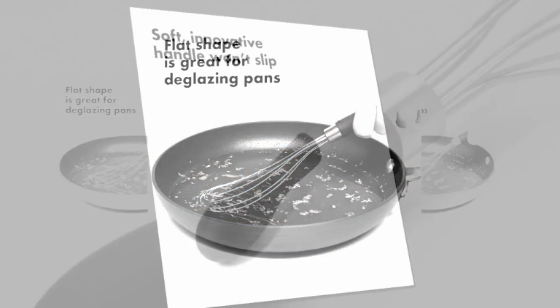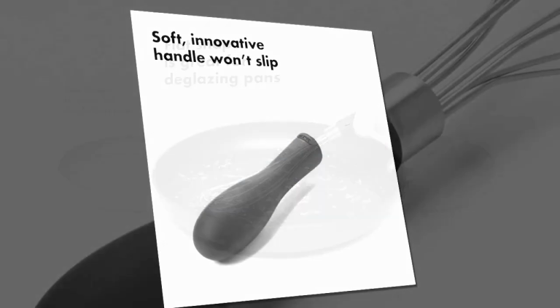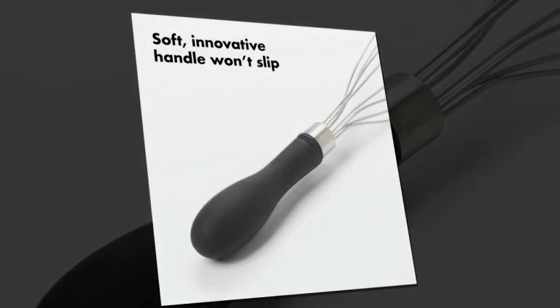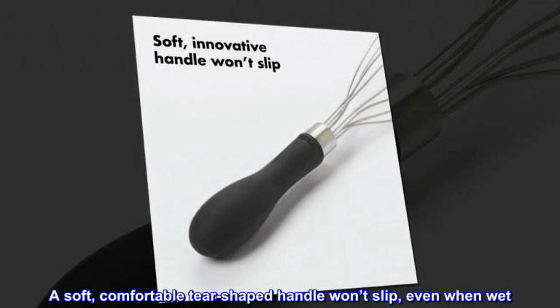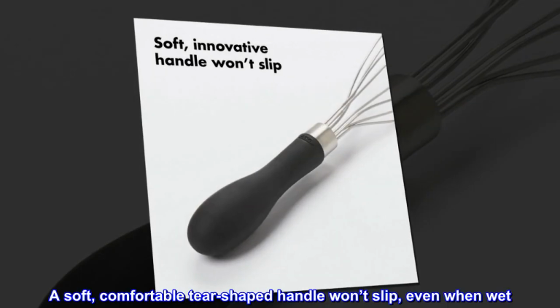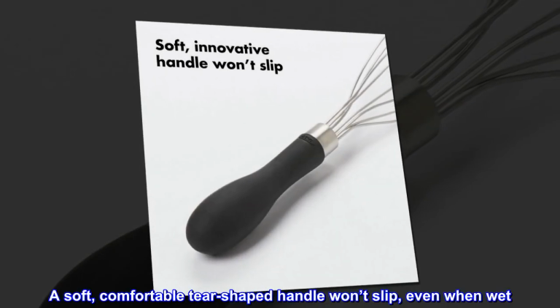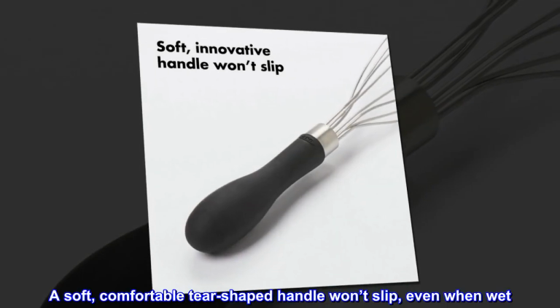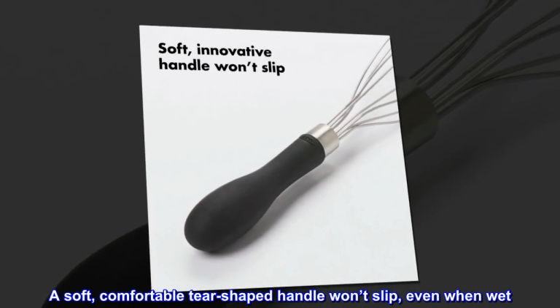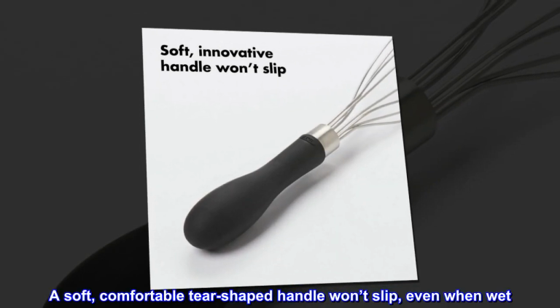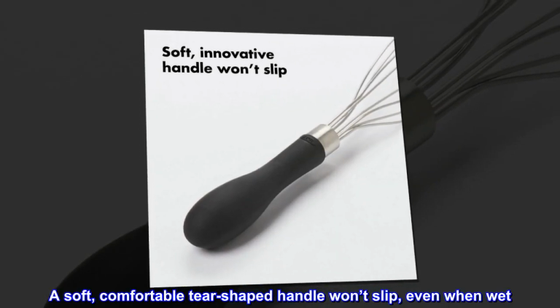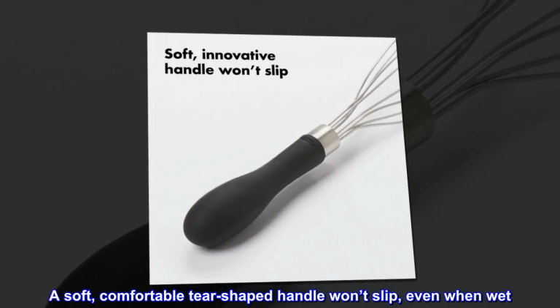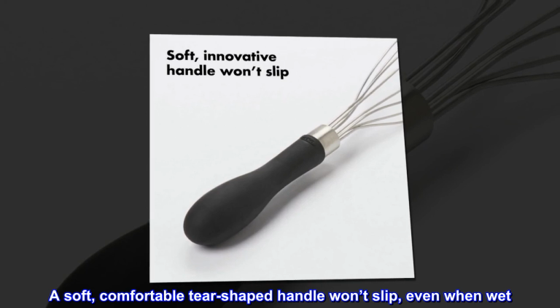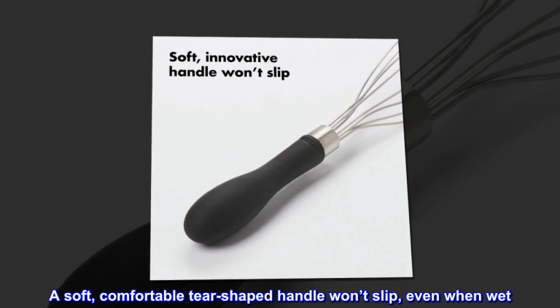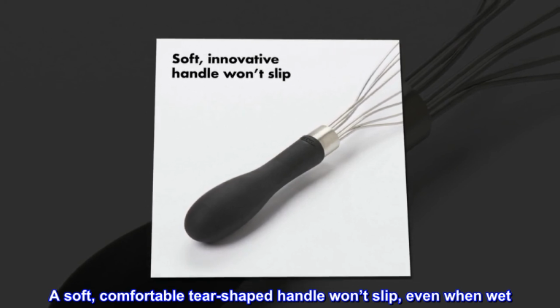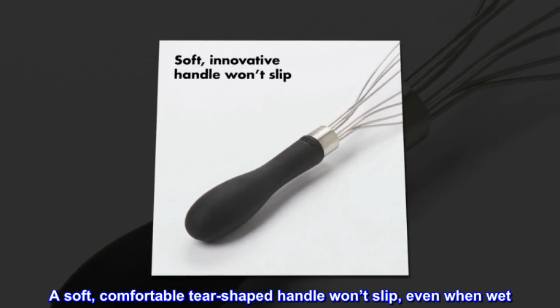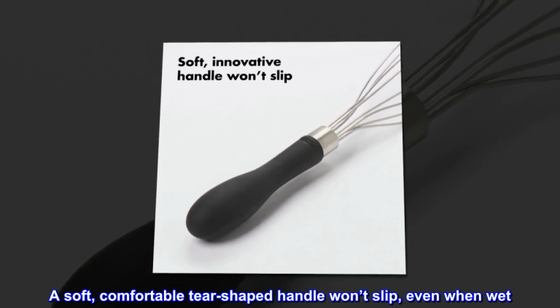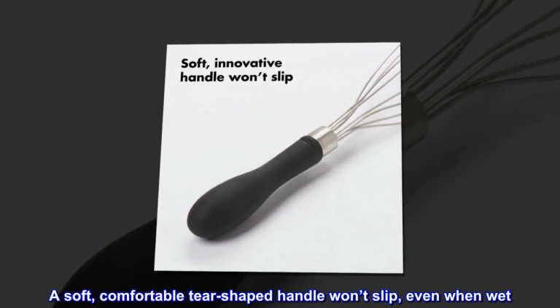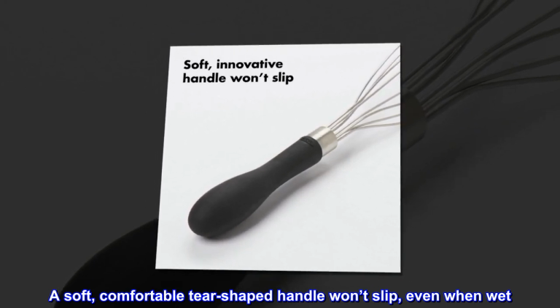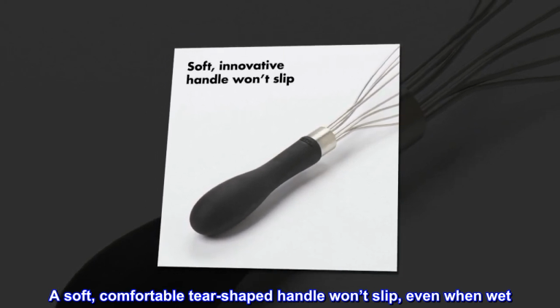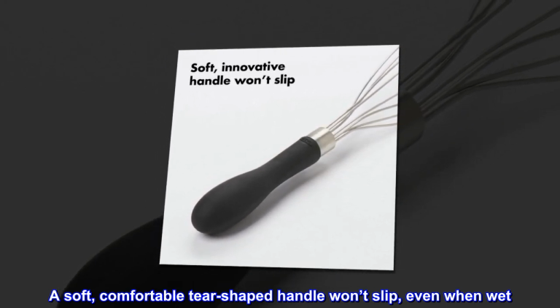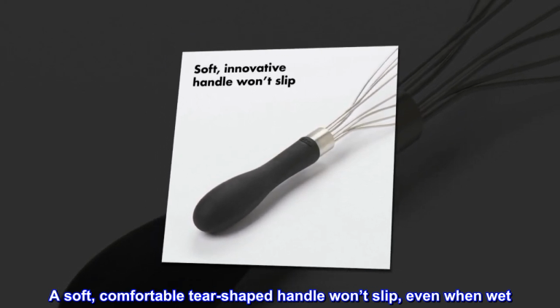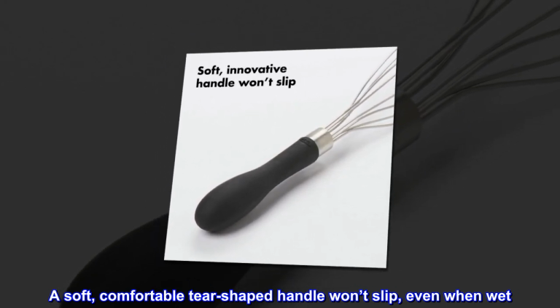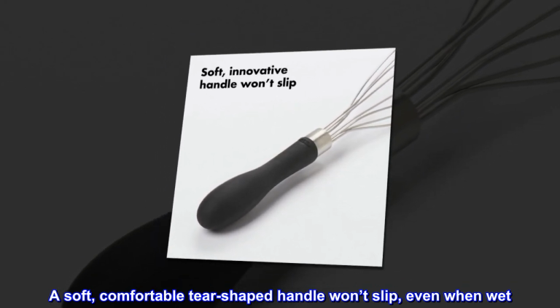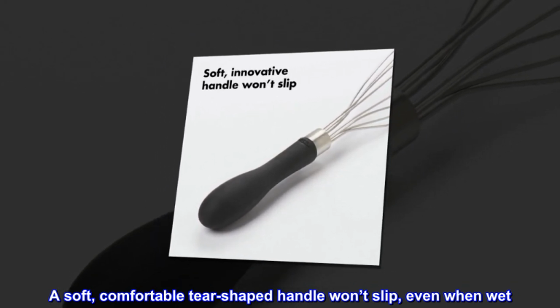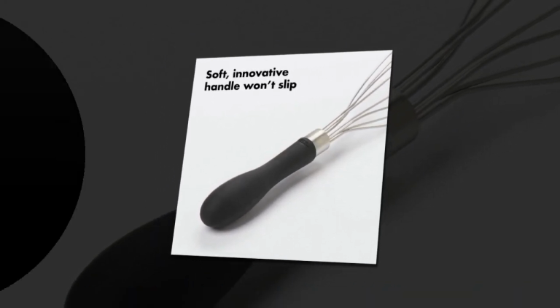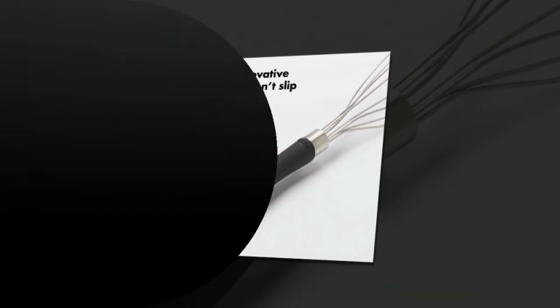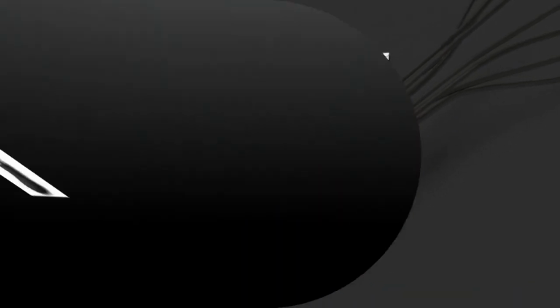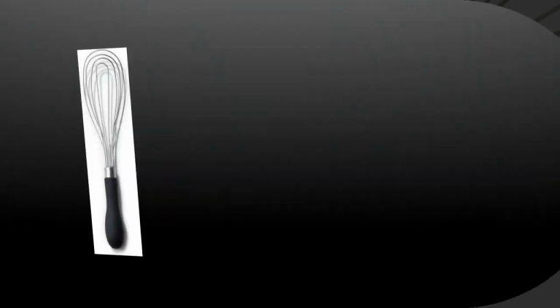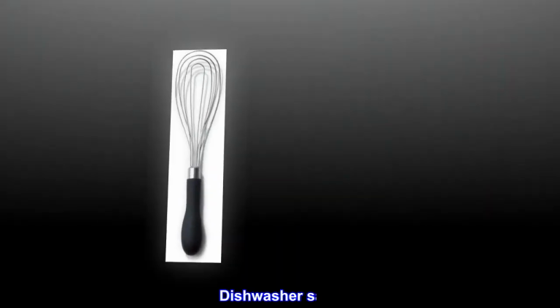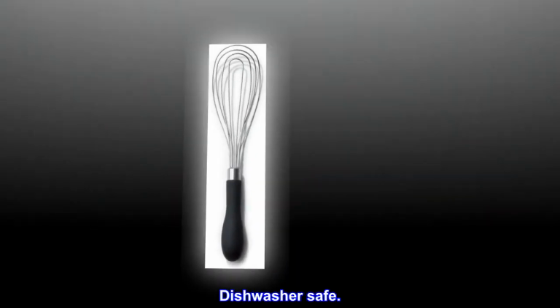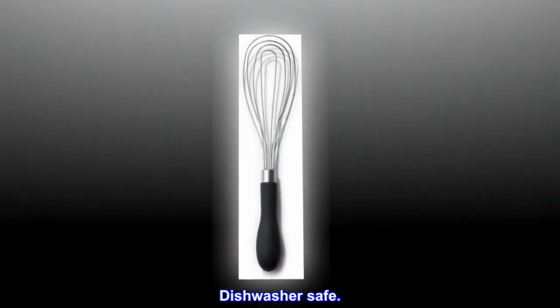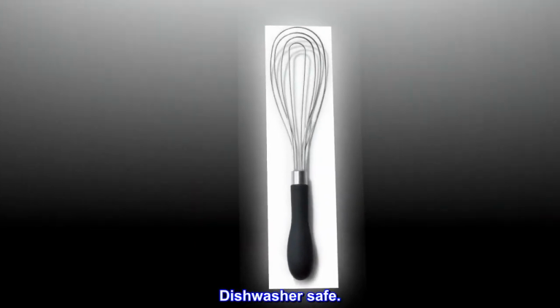A soft, comfortable tear-shaped handle won't slip, even when wet. The innovative handle shape and soft non-slip grip absorb pressure. Dishwasher safe.